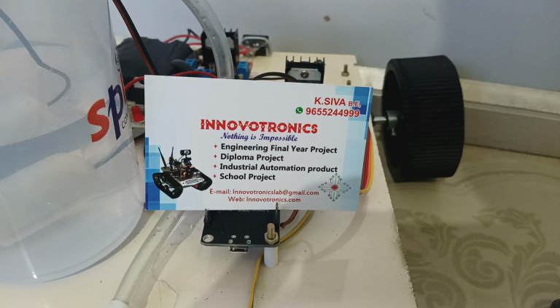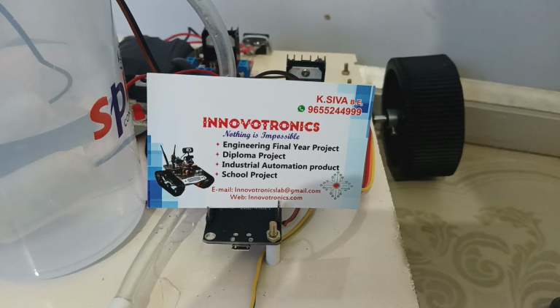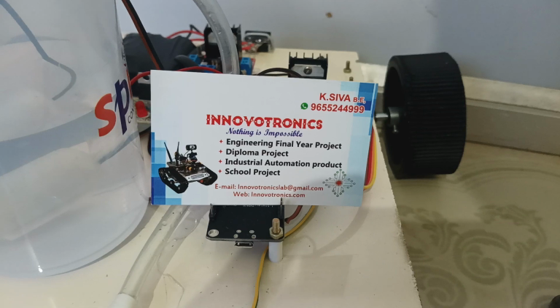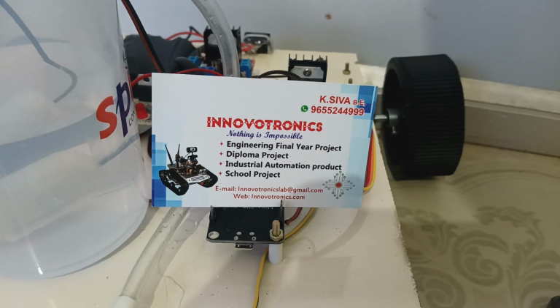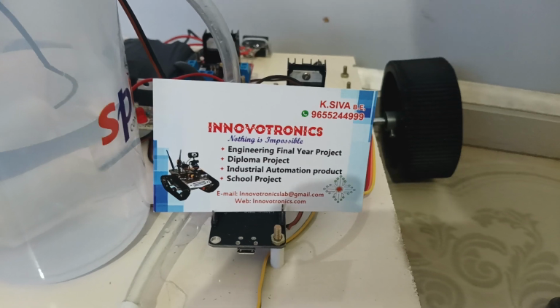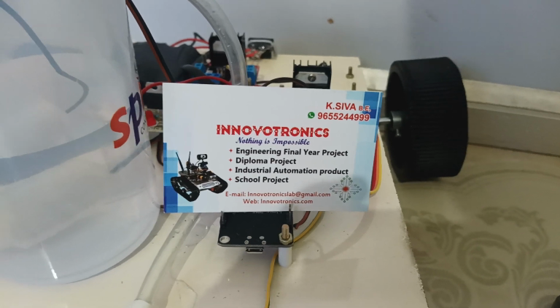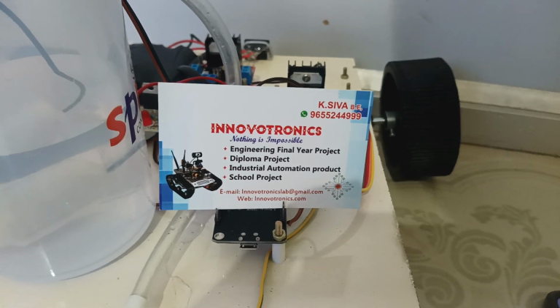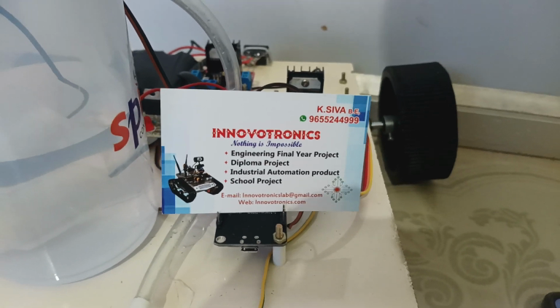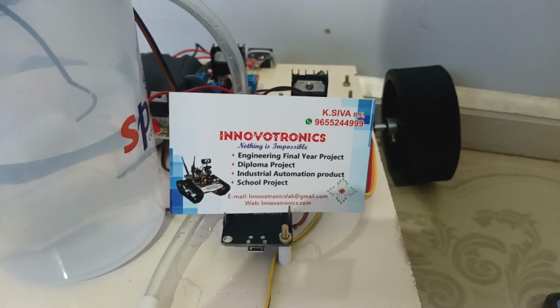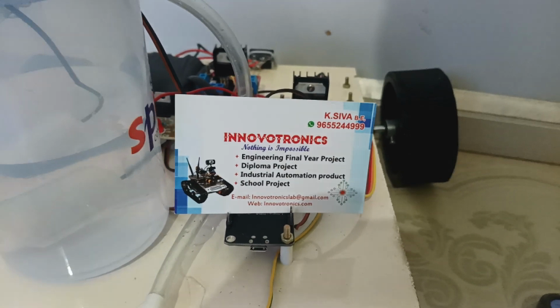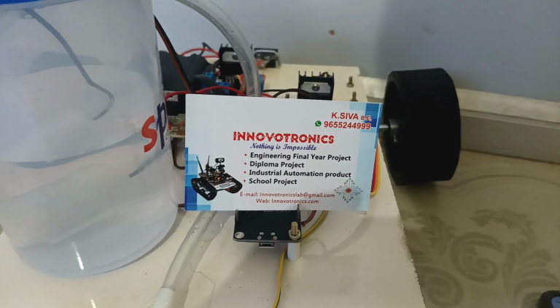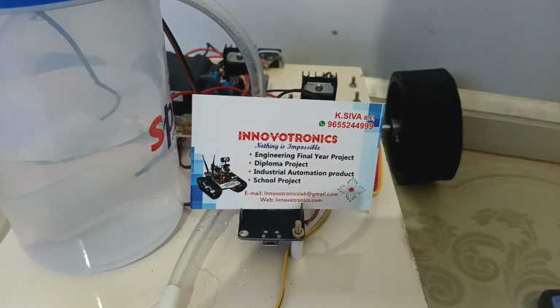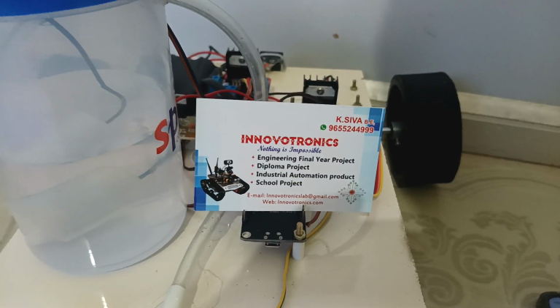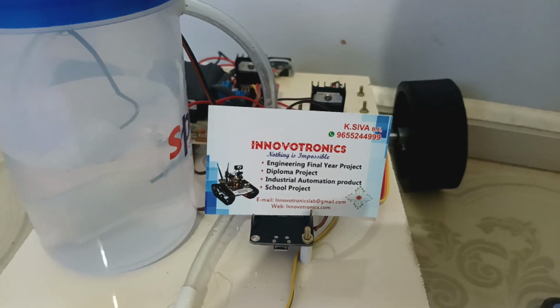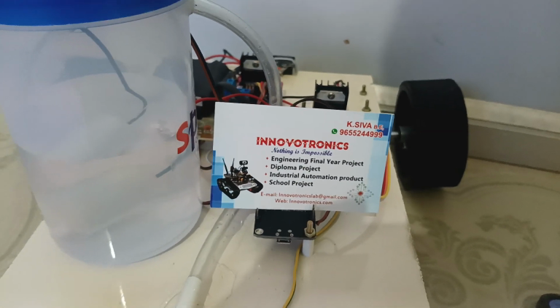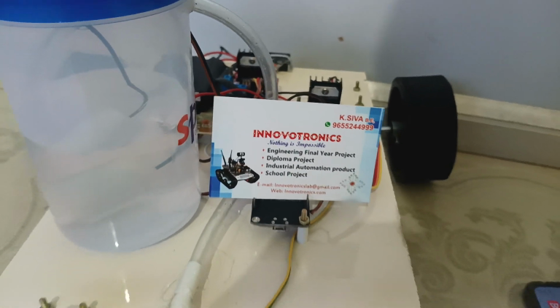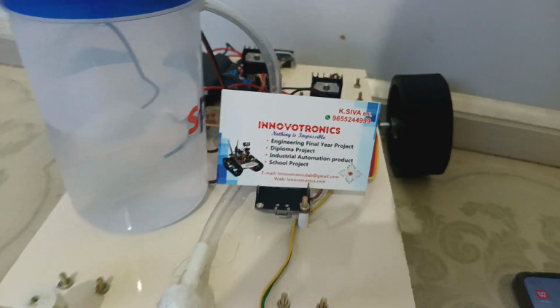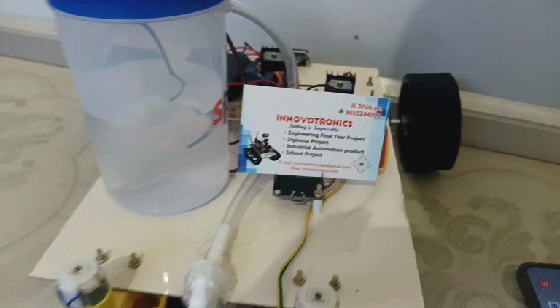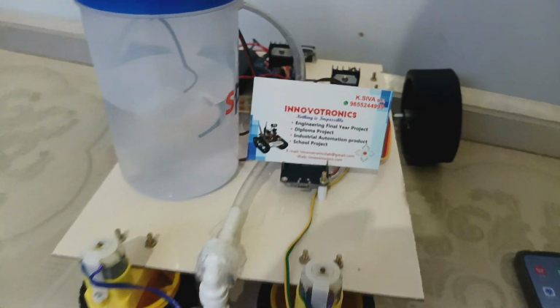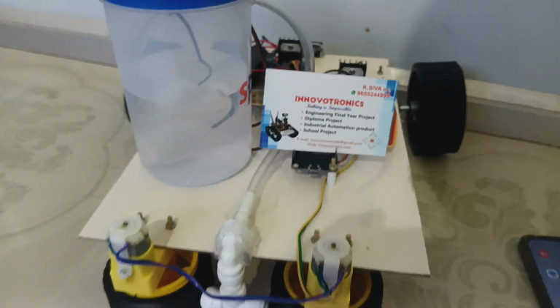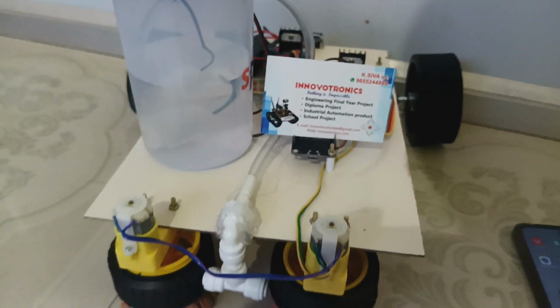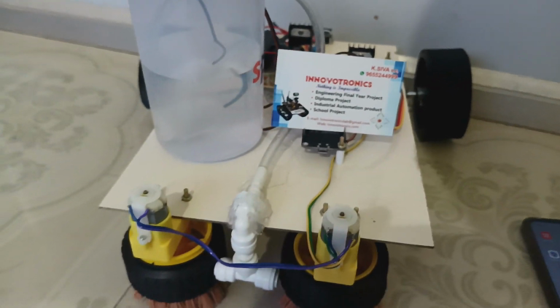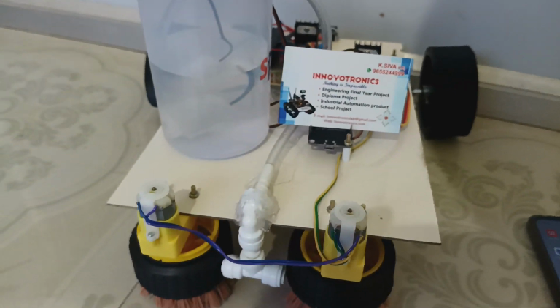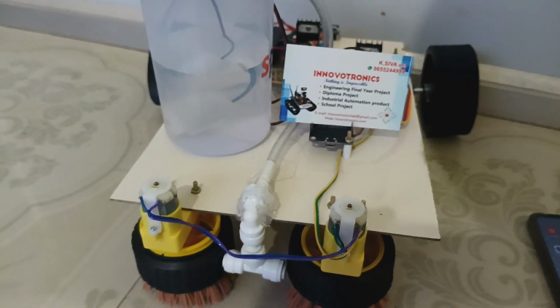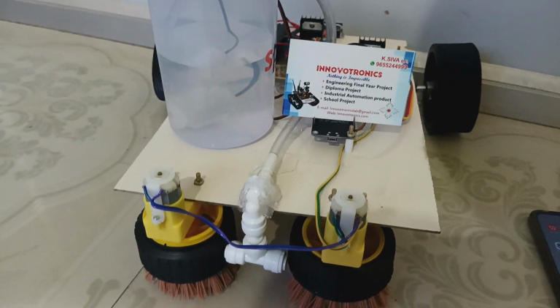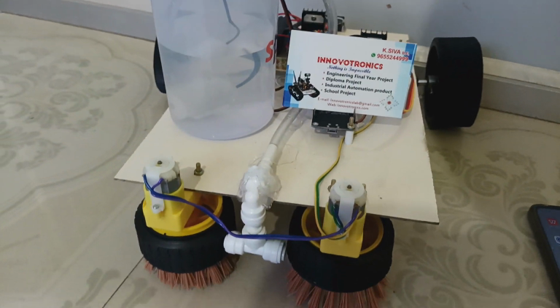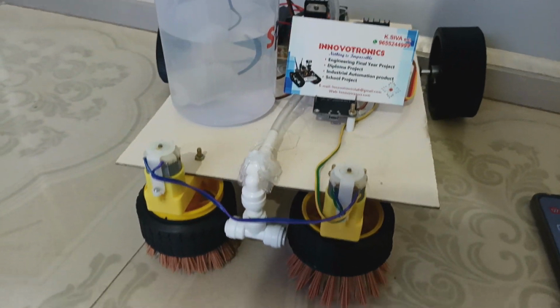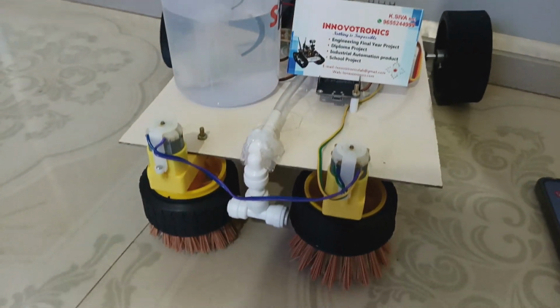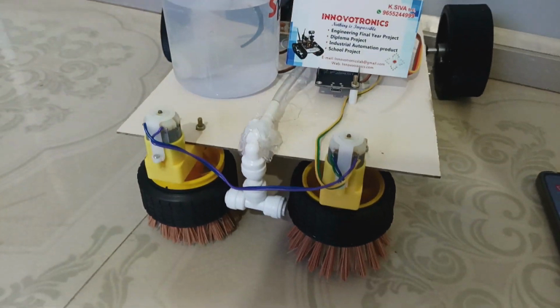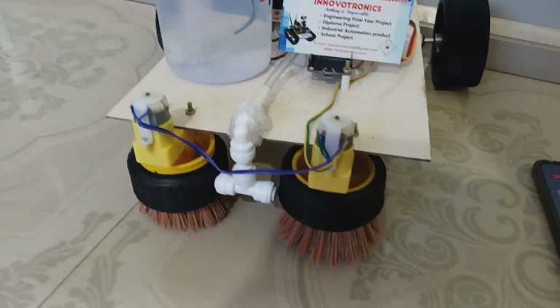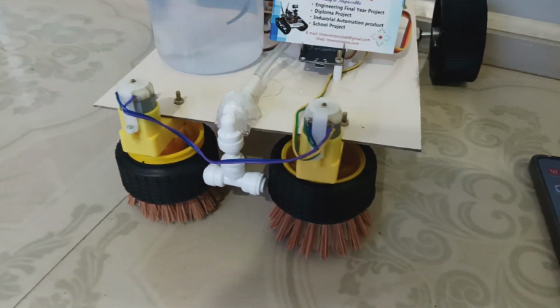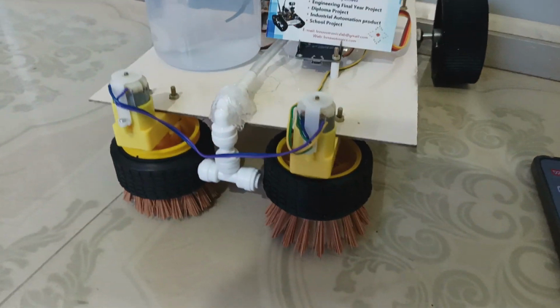Hi and welcome to International Analytics. In this video I am going to explain an IoT based floor cleaning robot.